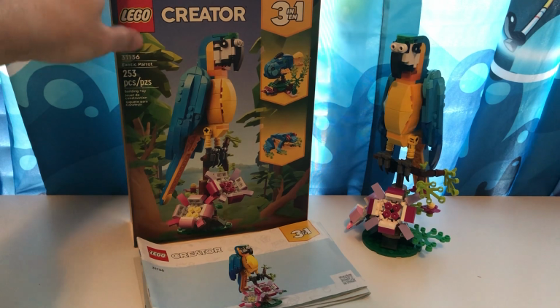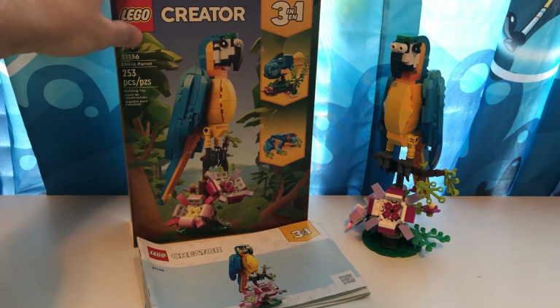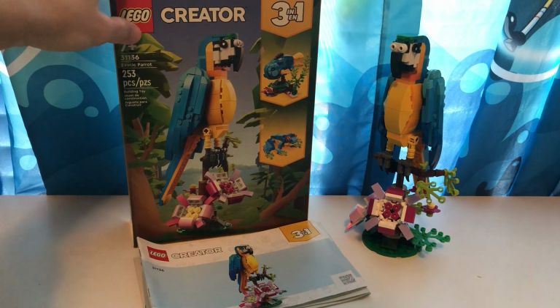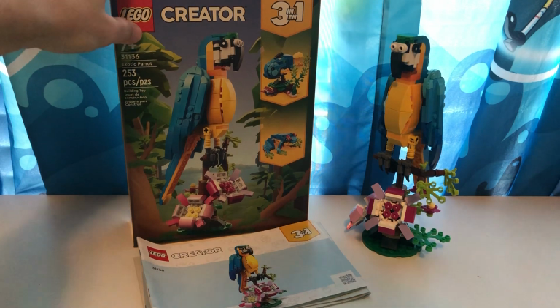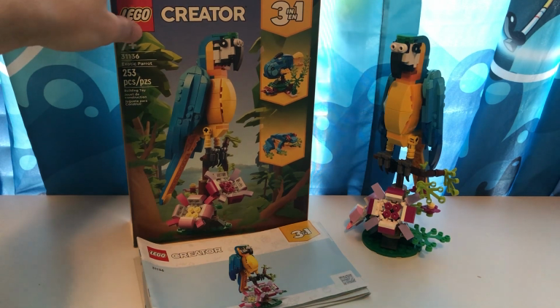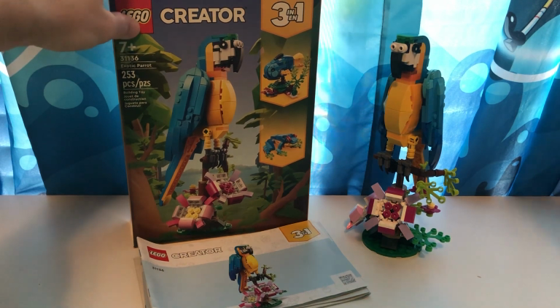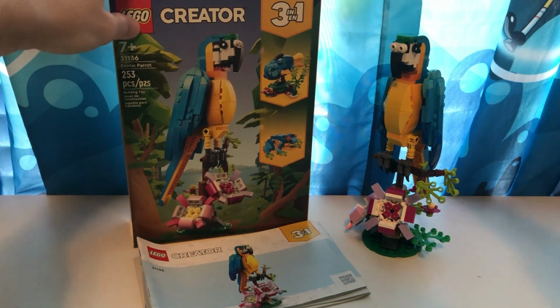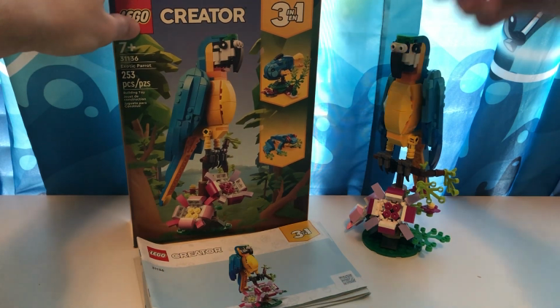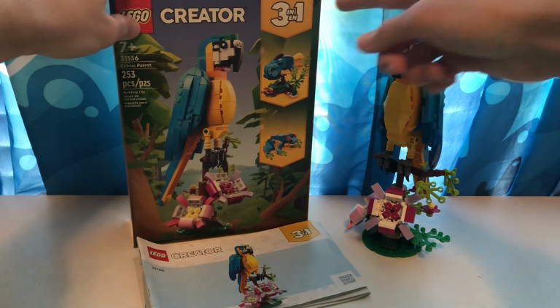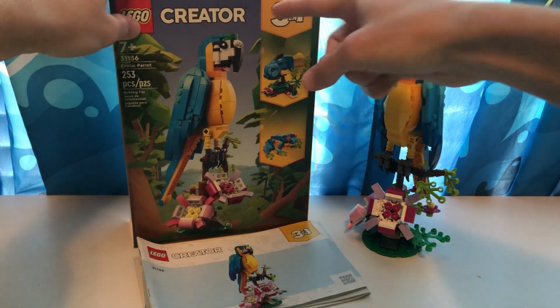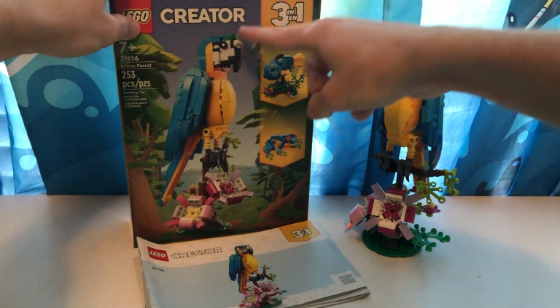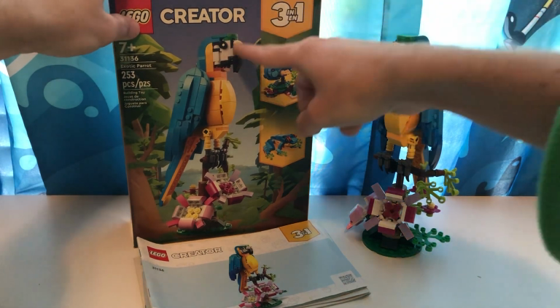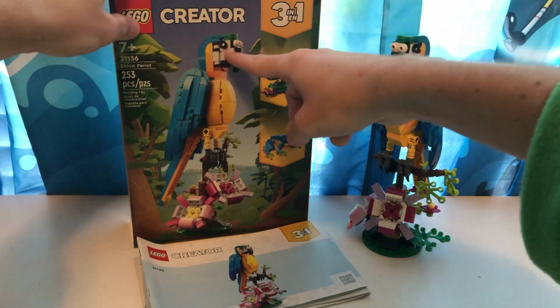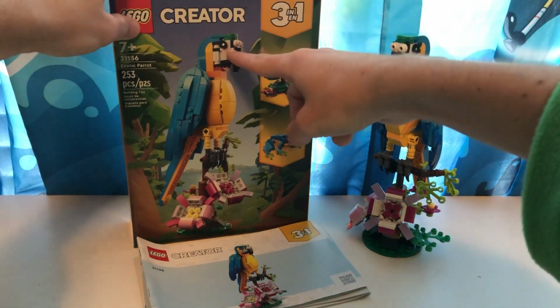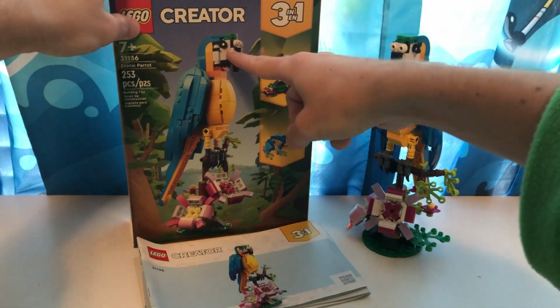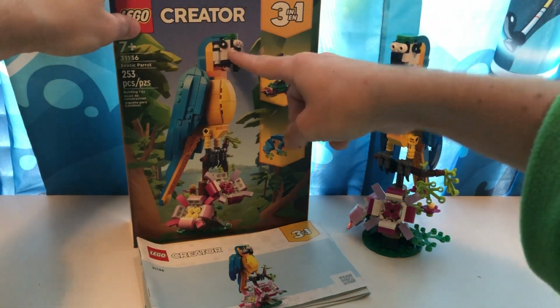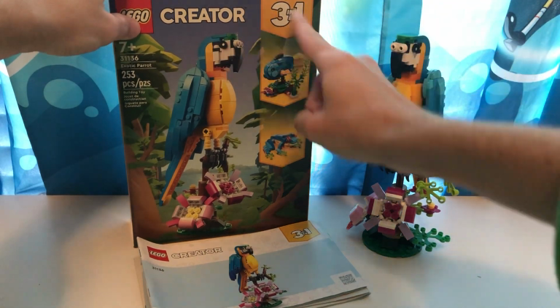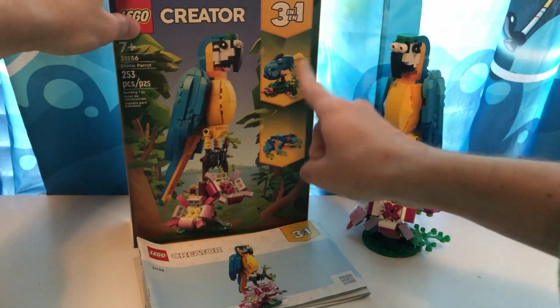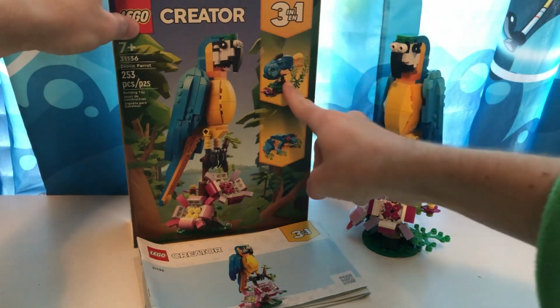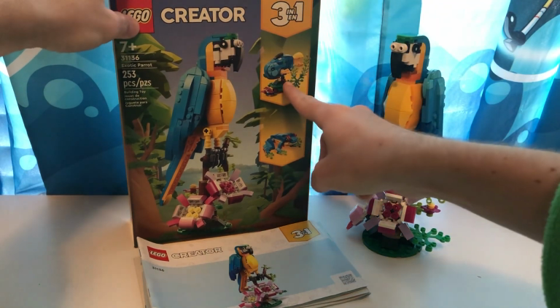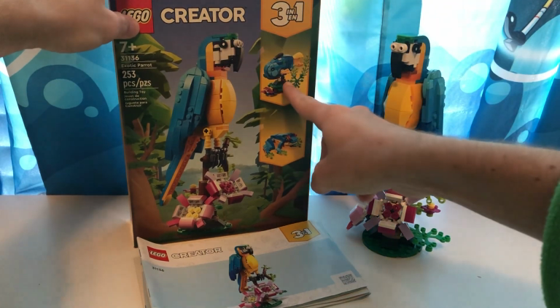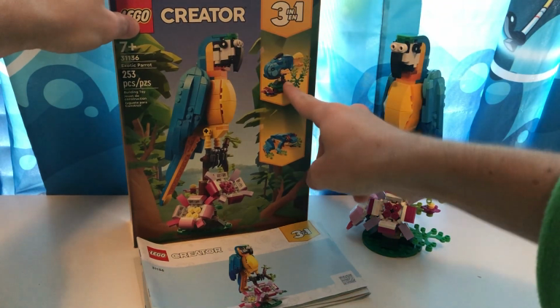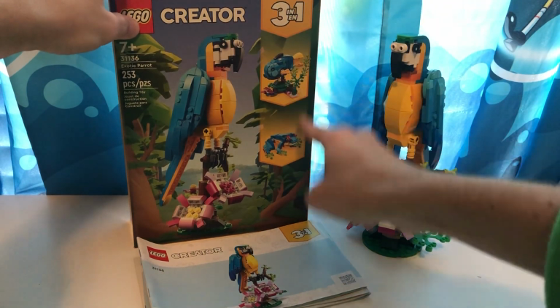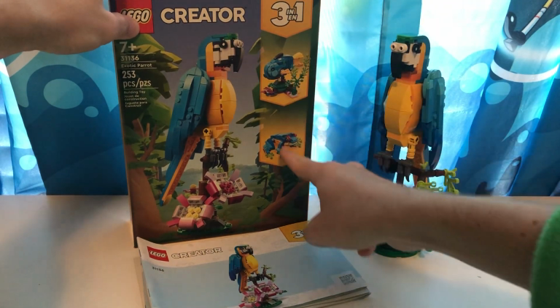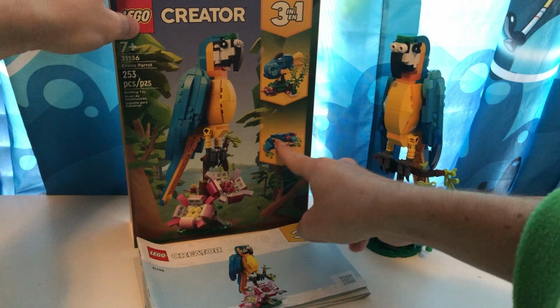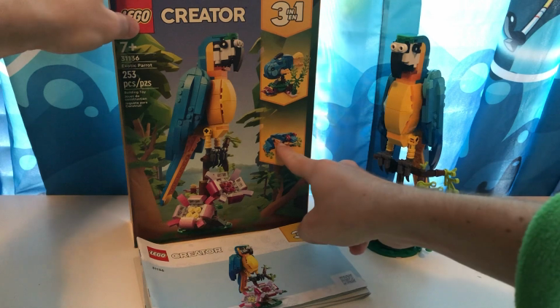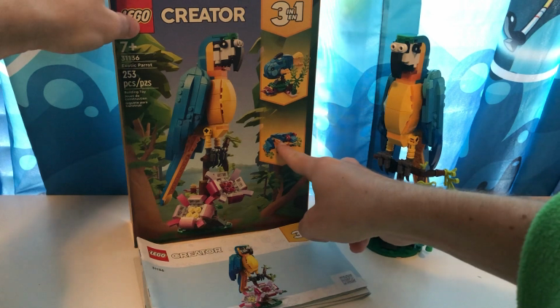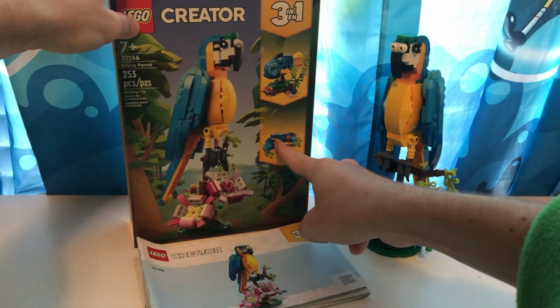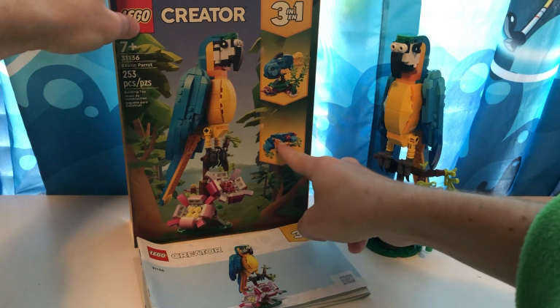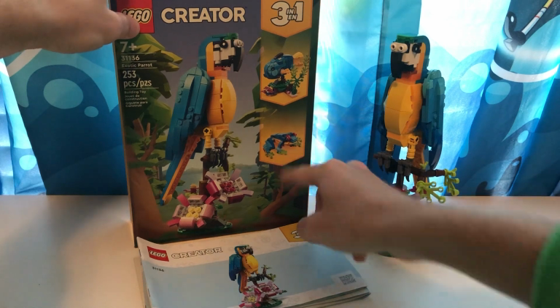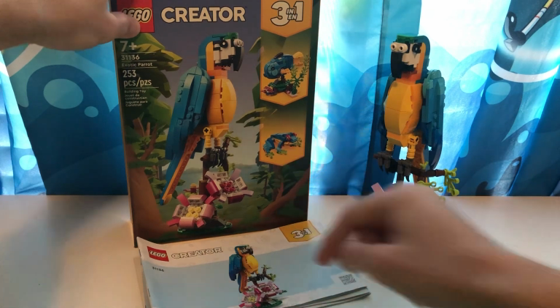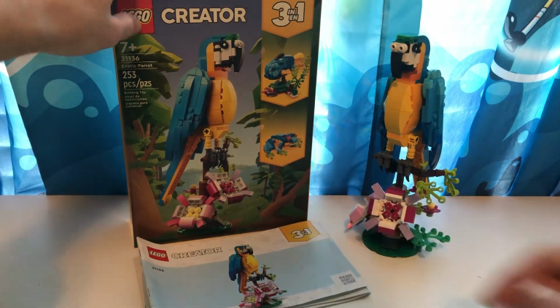And you can, of course, make the parrot, the fish, and a frog.